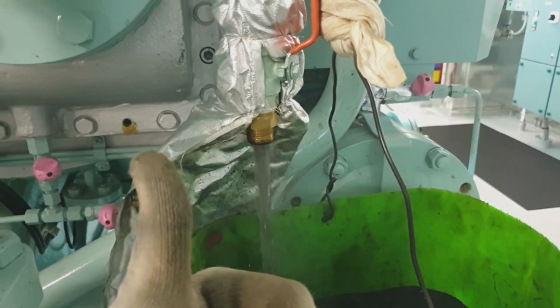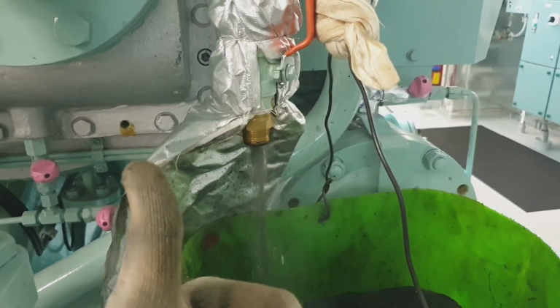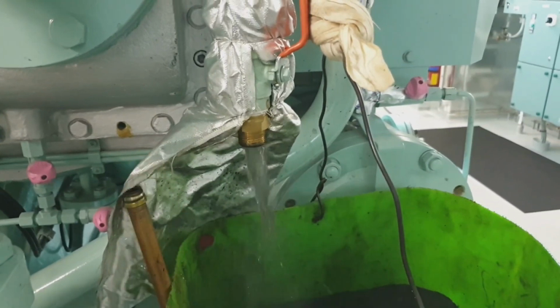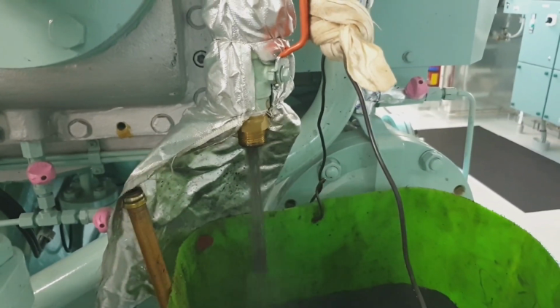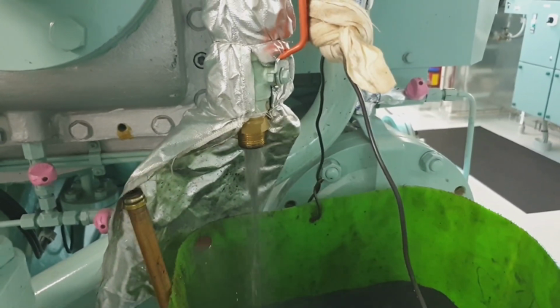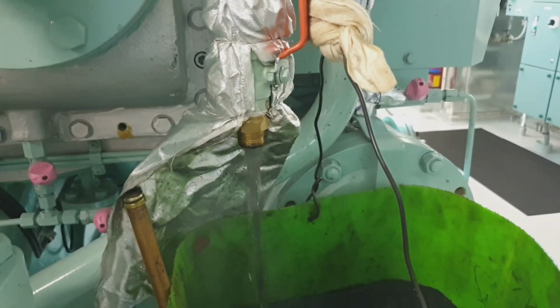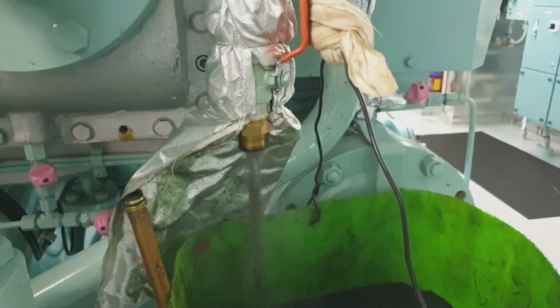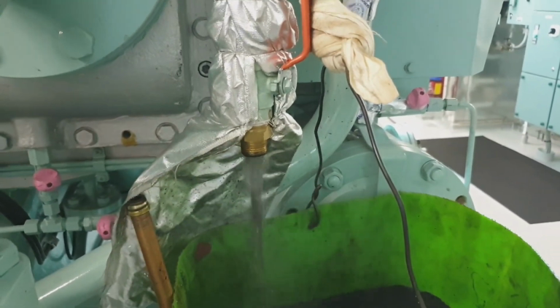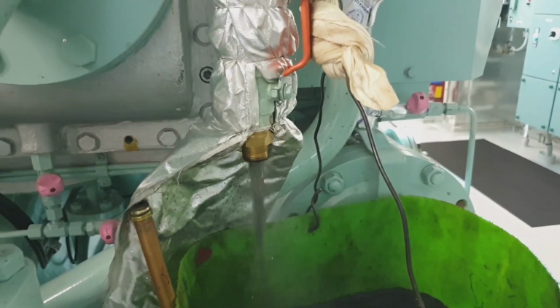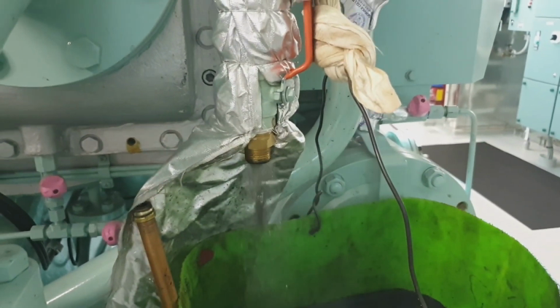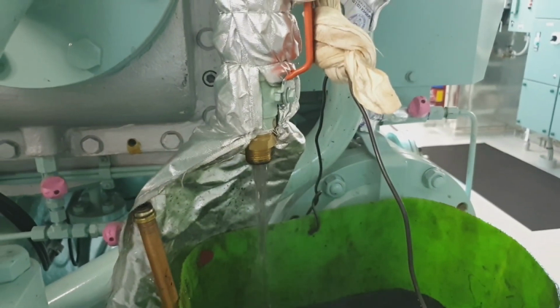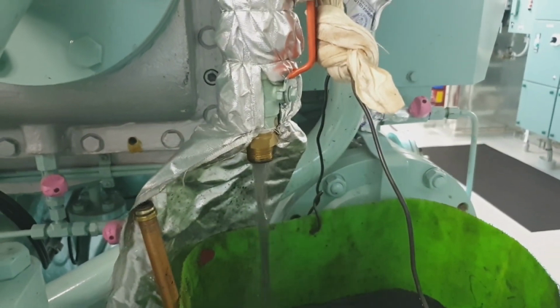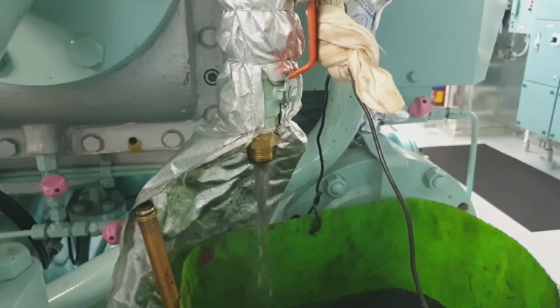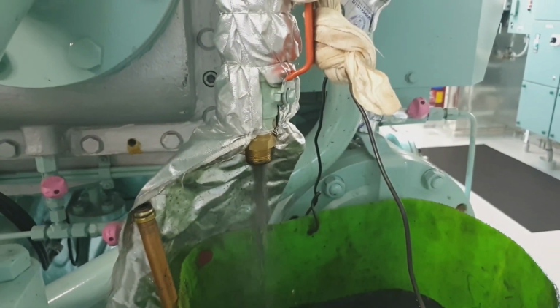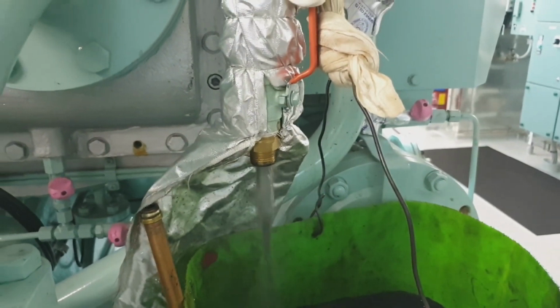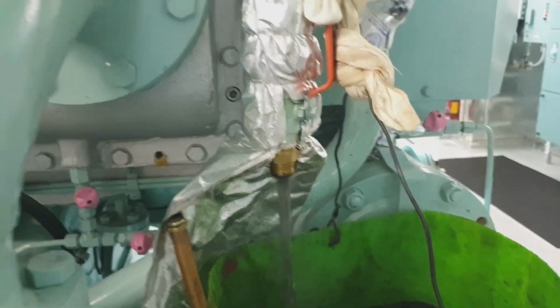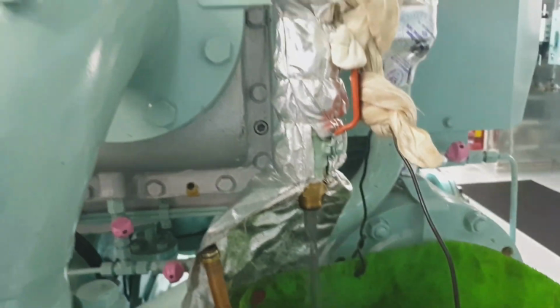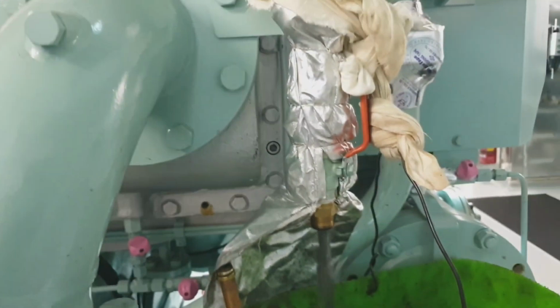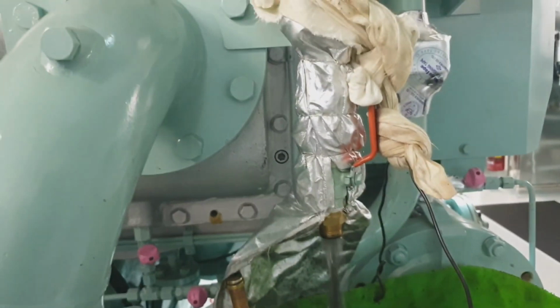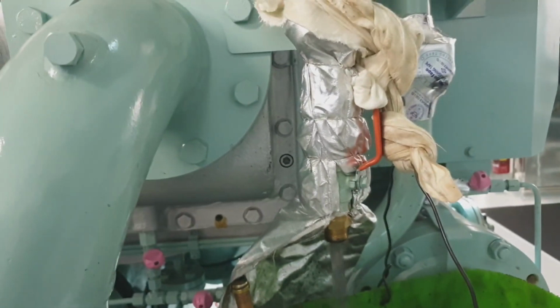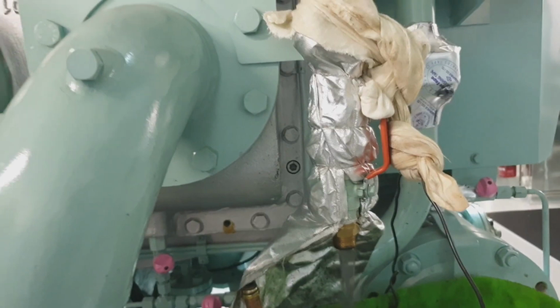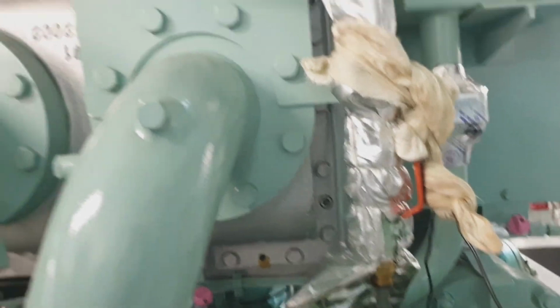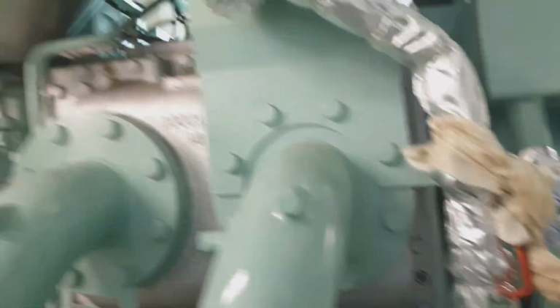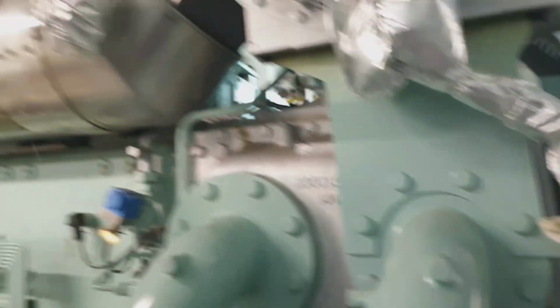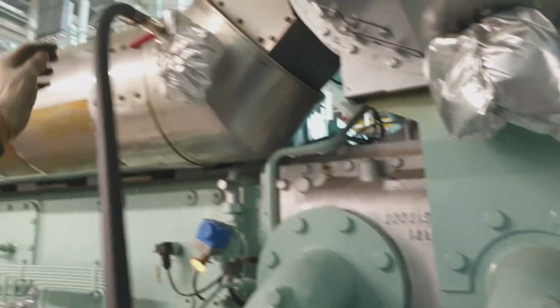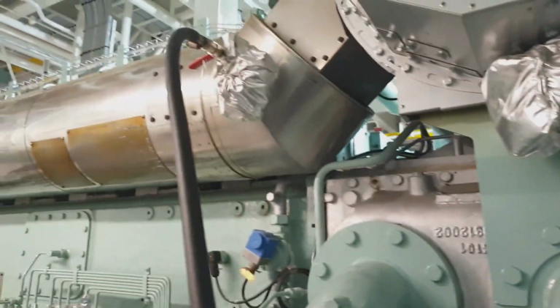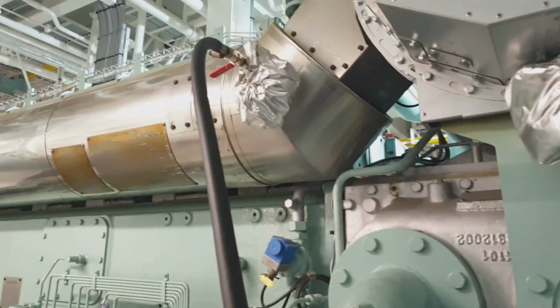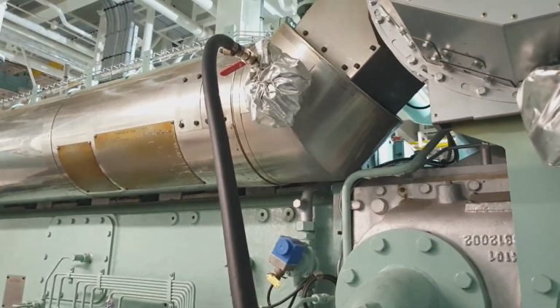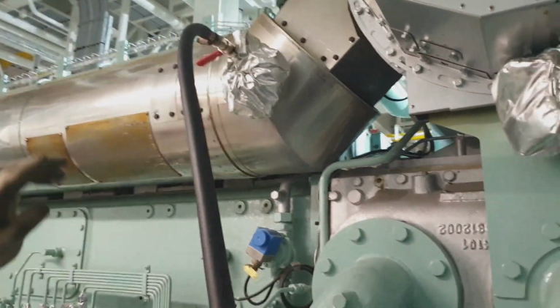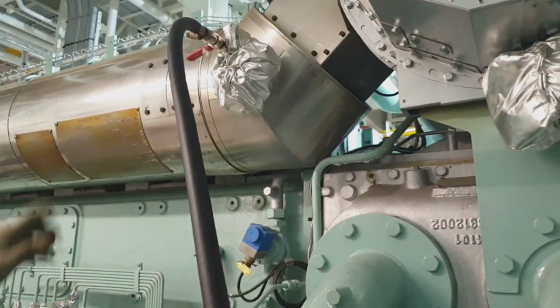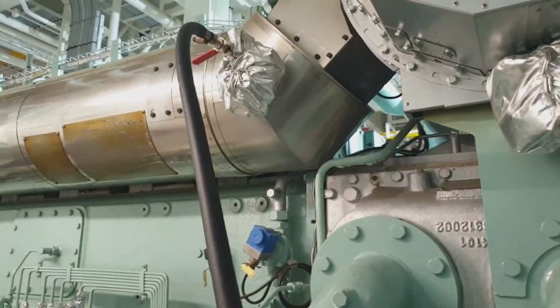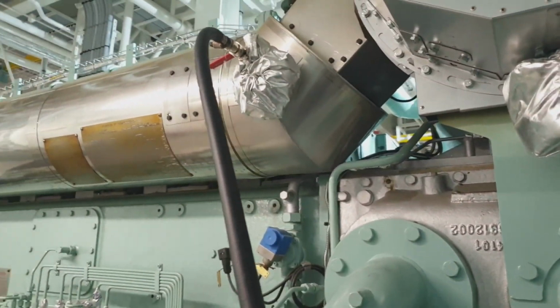The frequency of this maintenance is to be done weekly or every 200 hours.